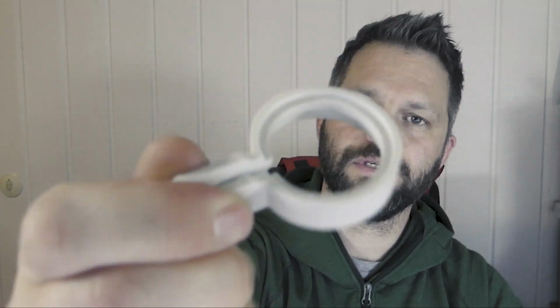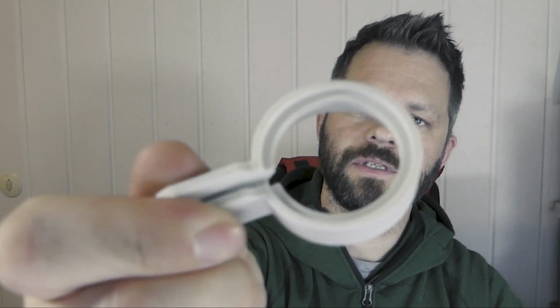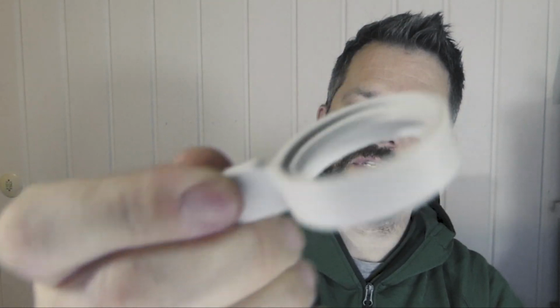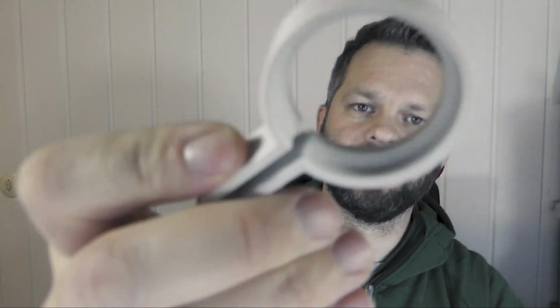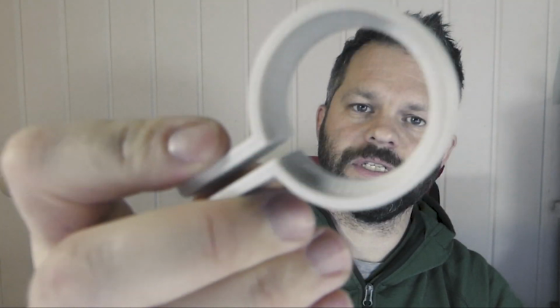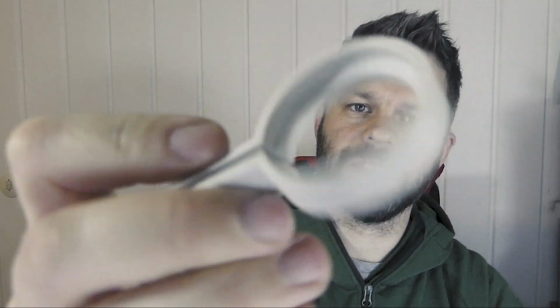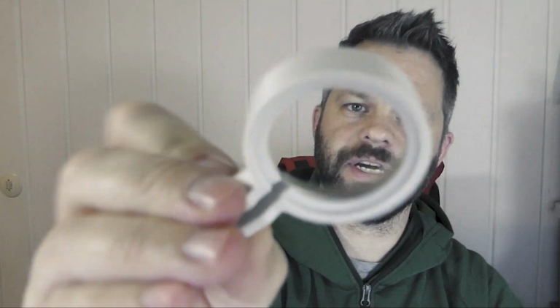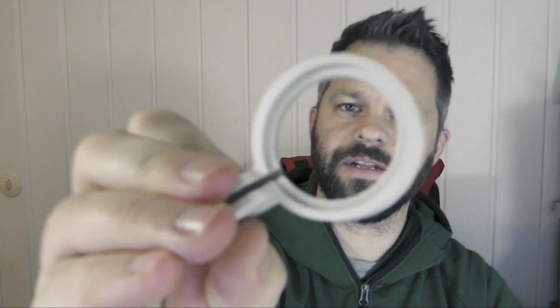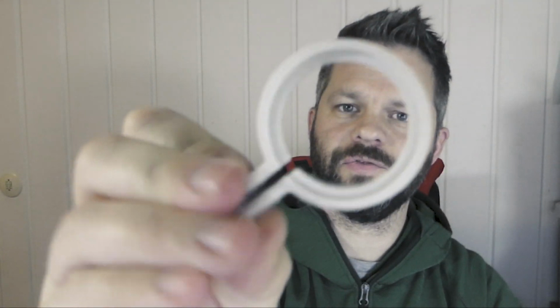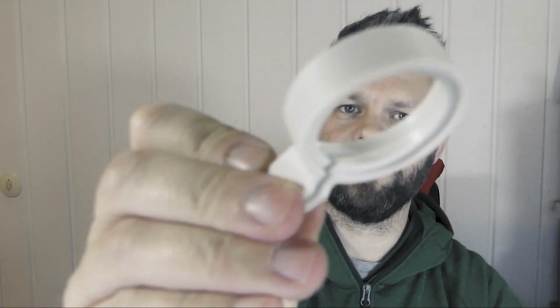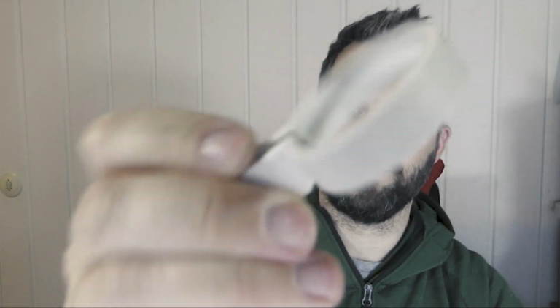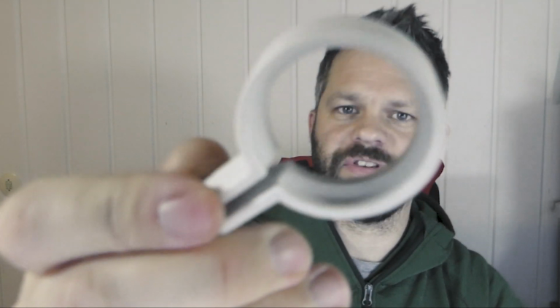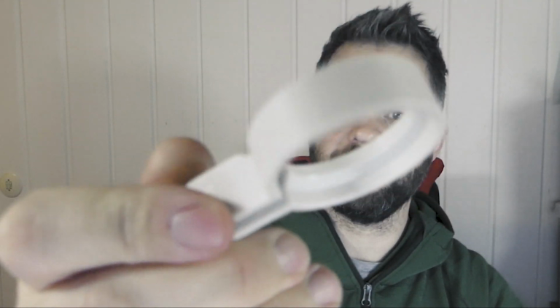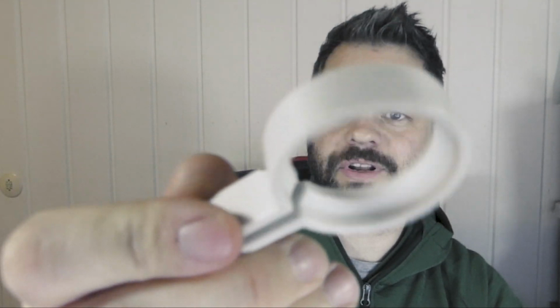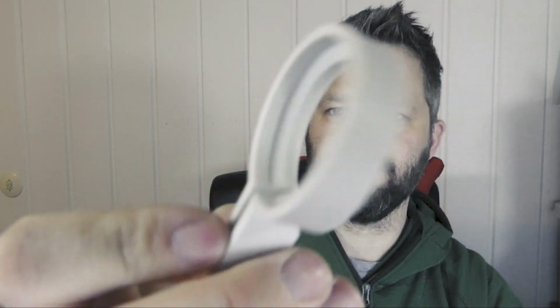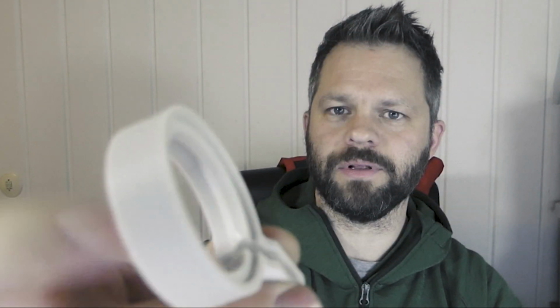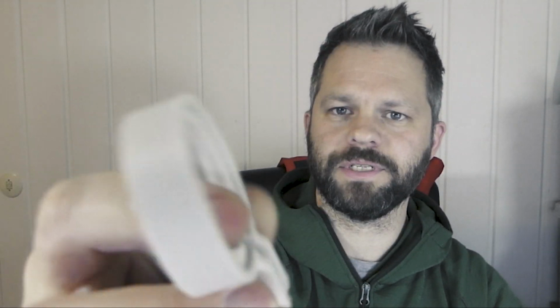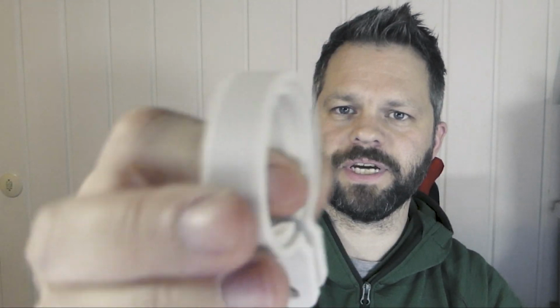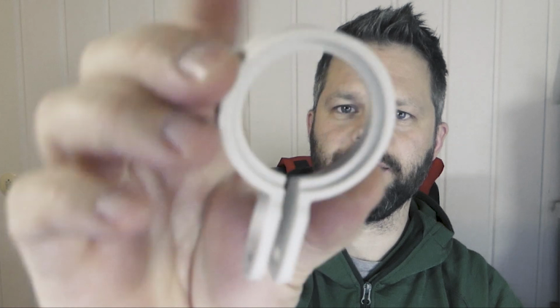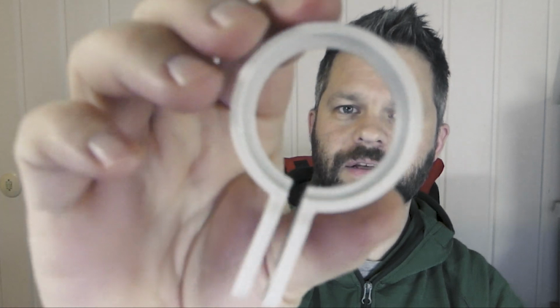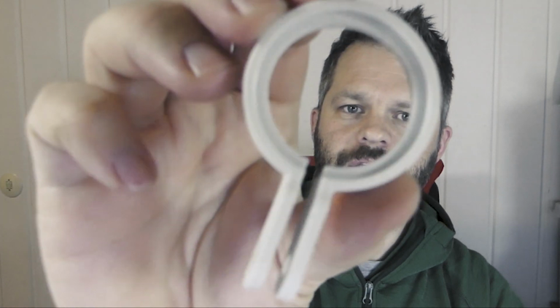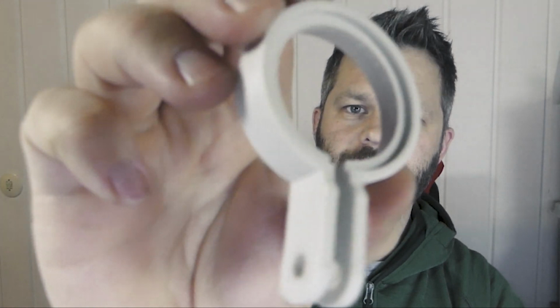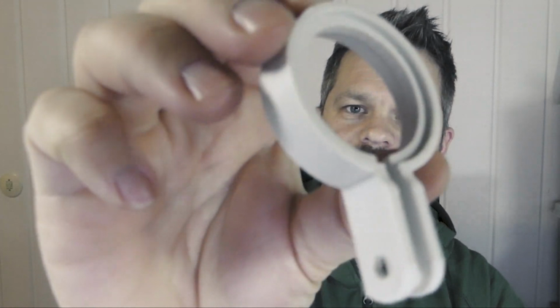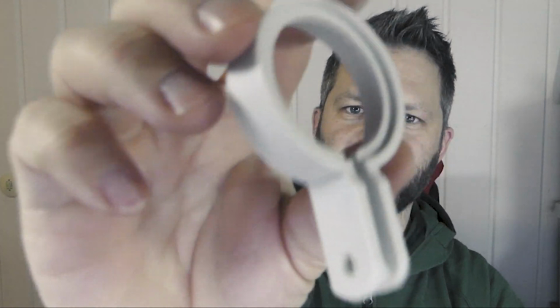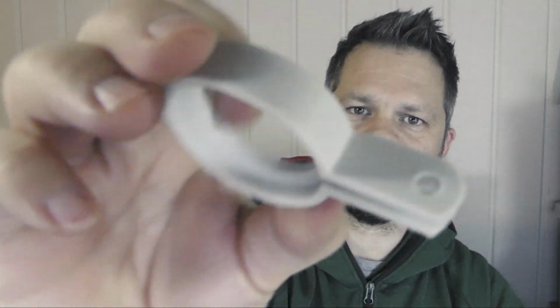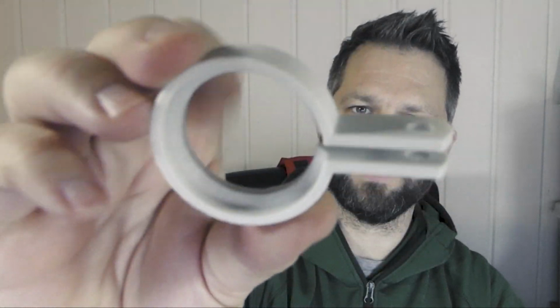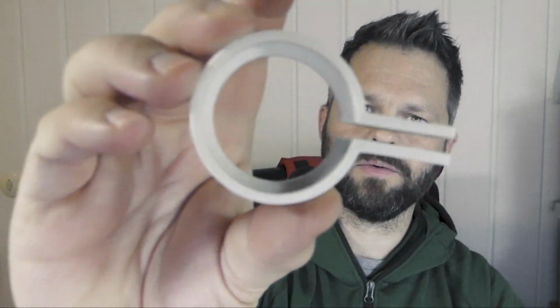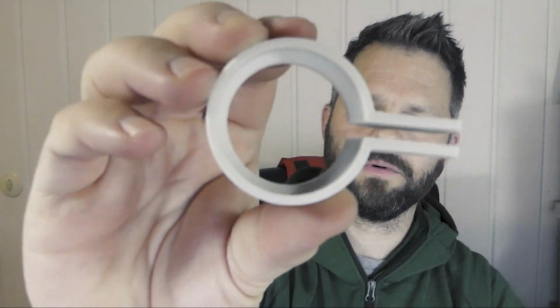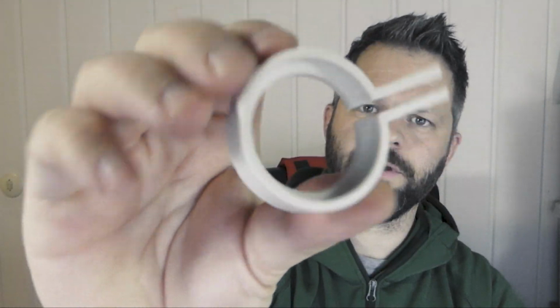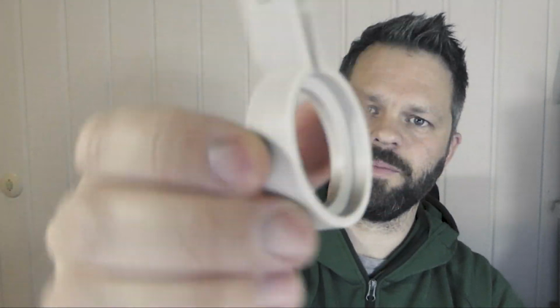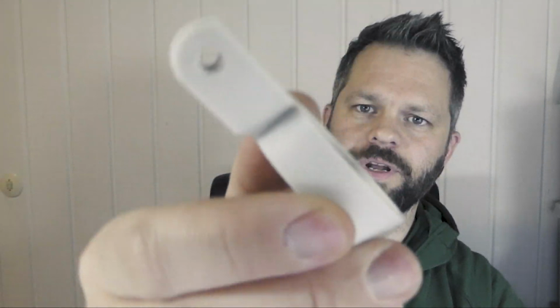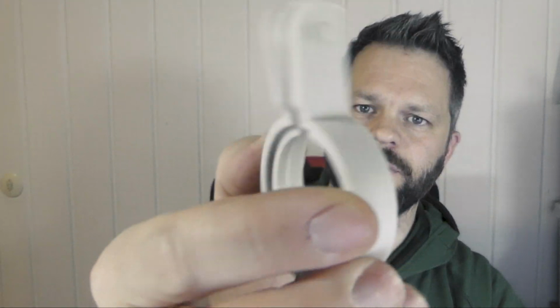This is just designed in Fusion 360. Really simple design, but it does the job. I think it's pretty good.